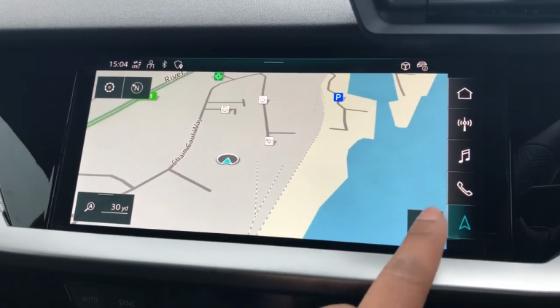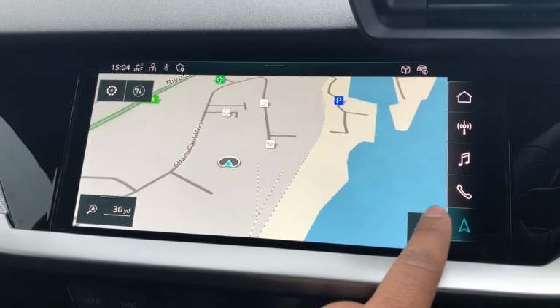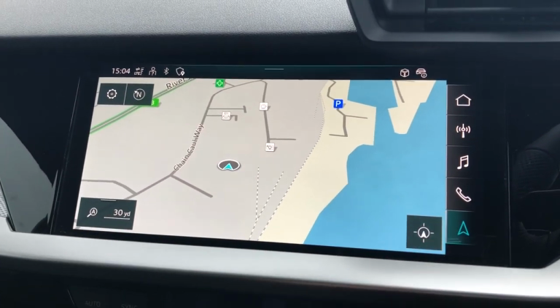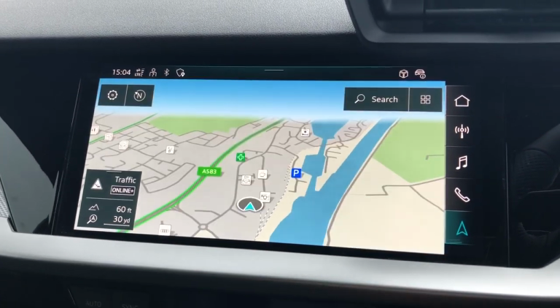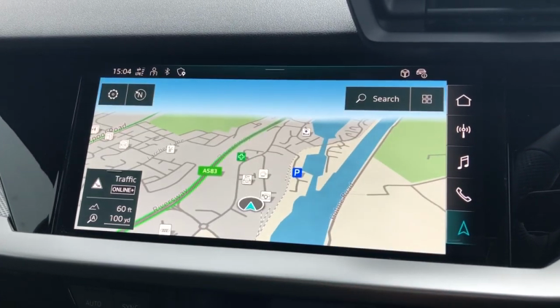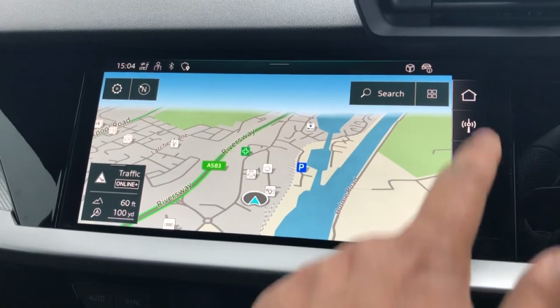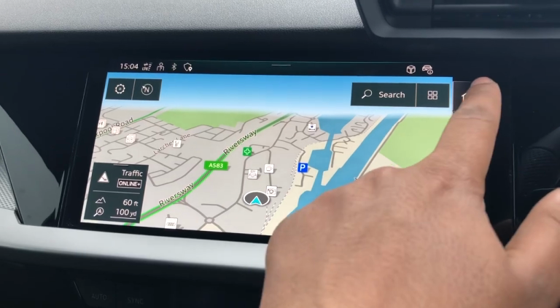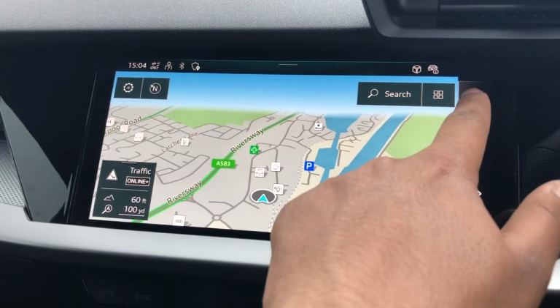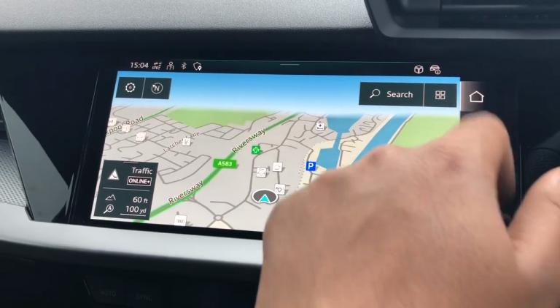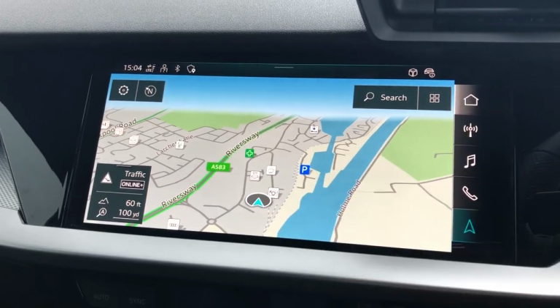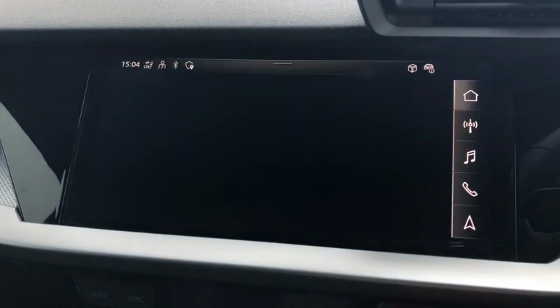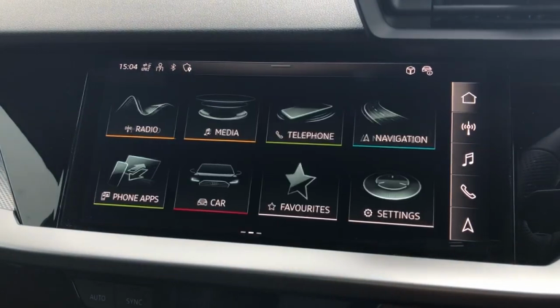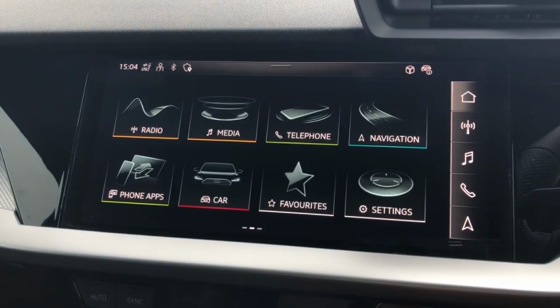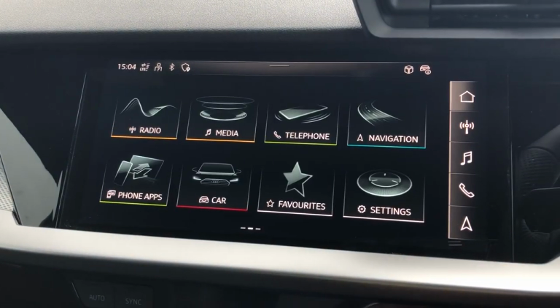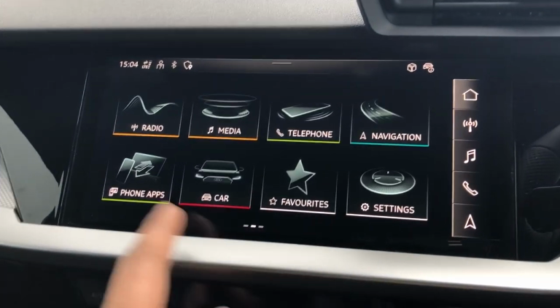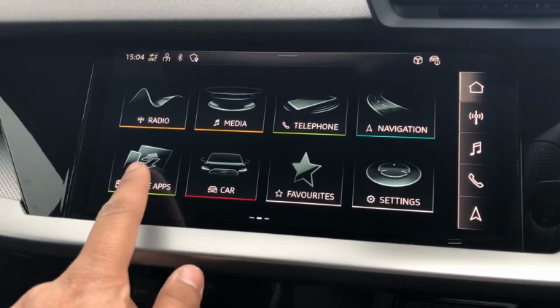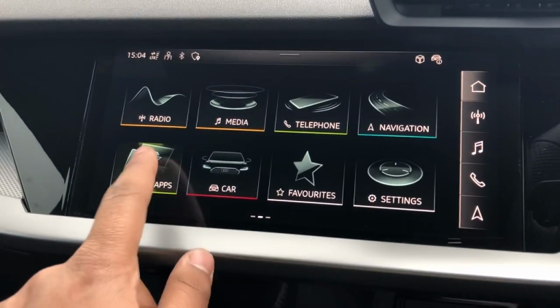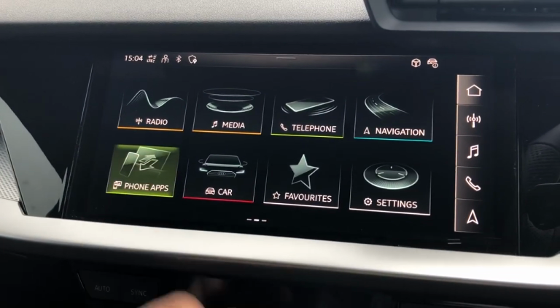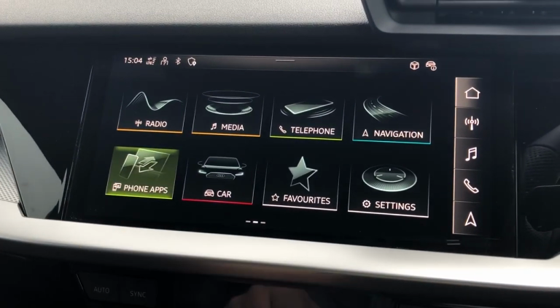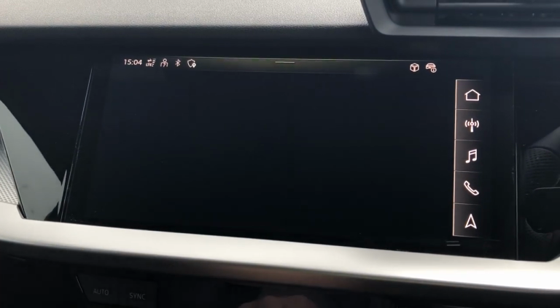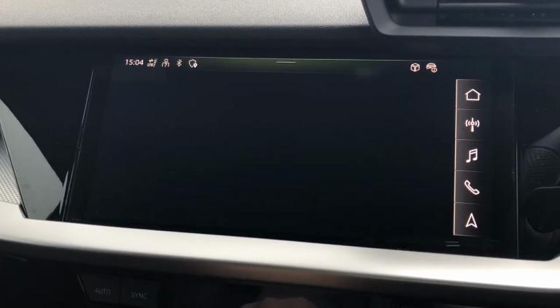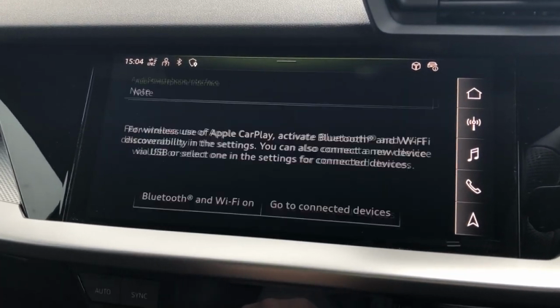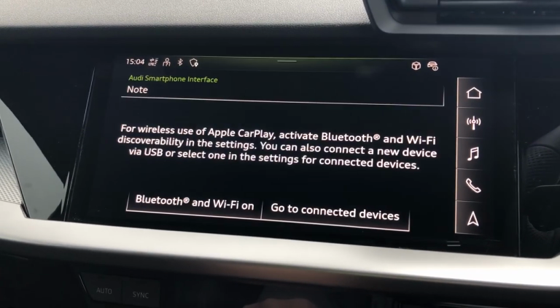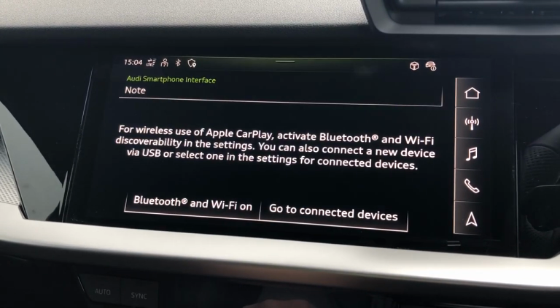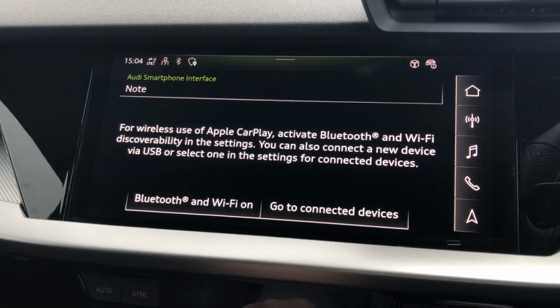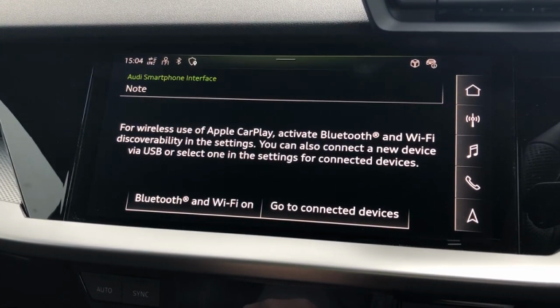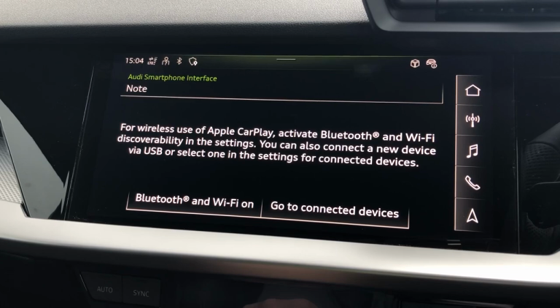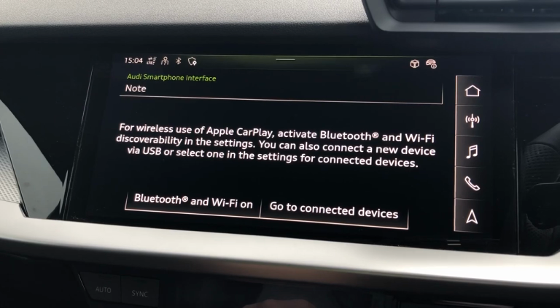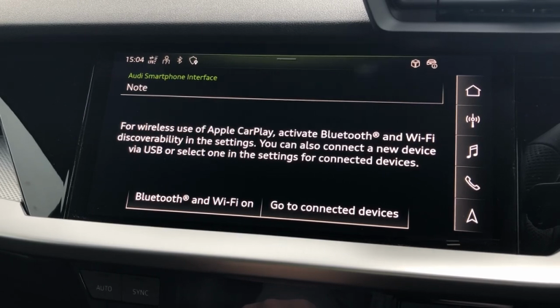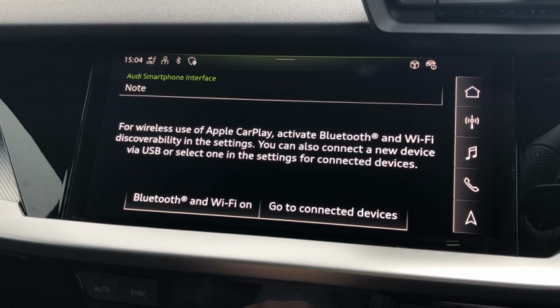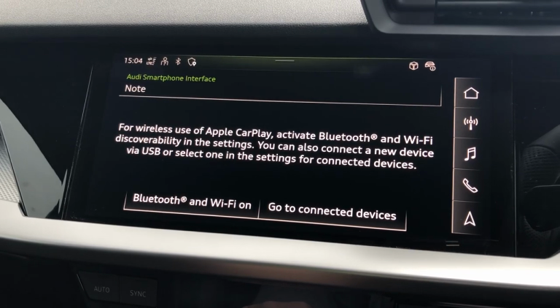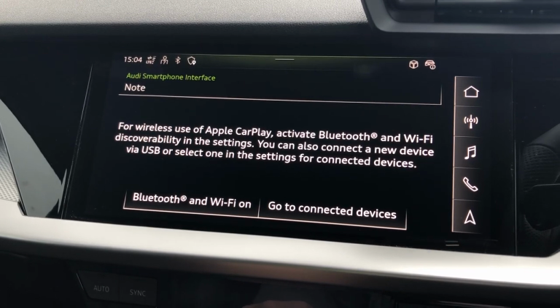Not only that, we also have the music interface which allows you to connect your device media directly into the car, which also includes wireless Apple CarPlay.